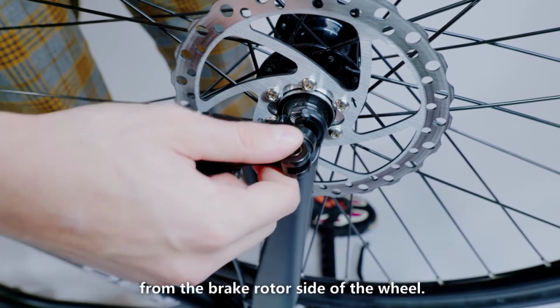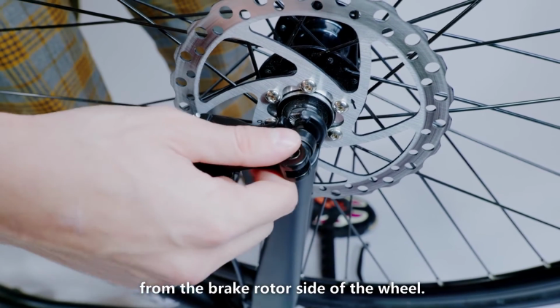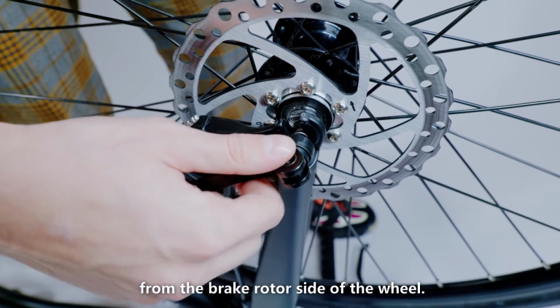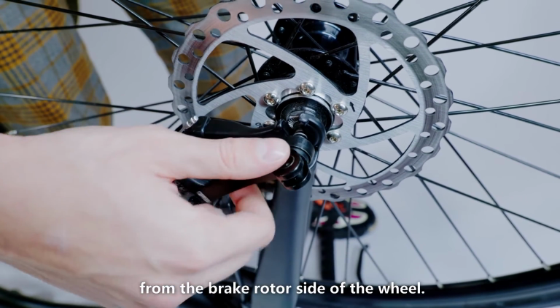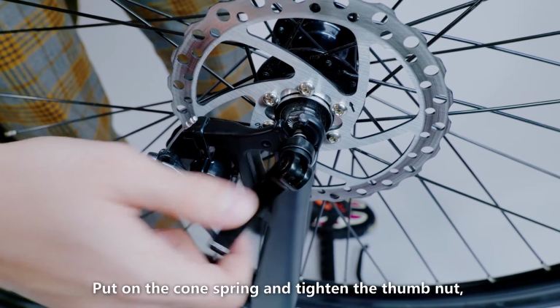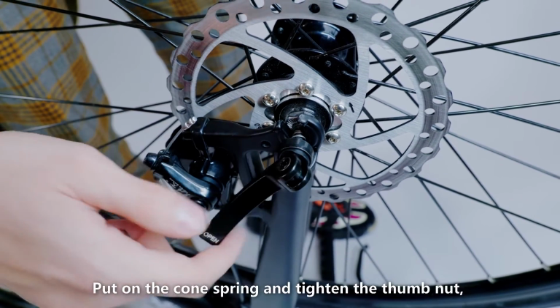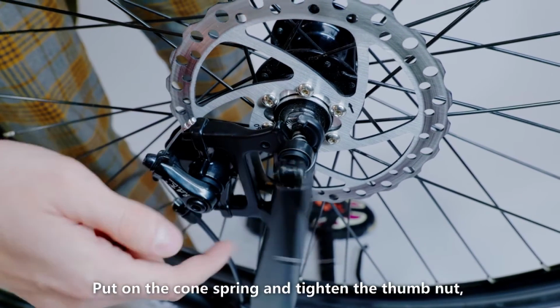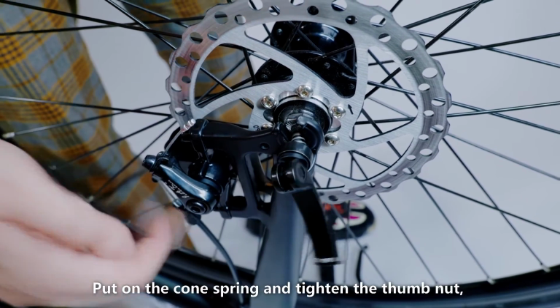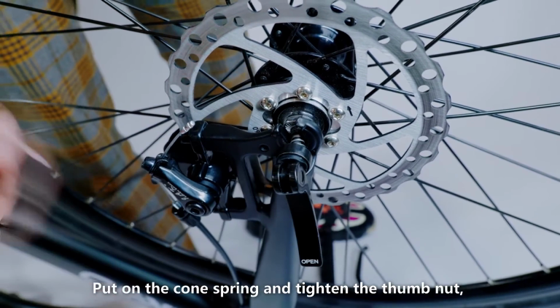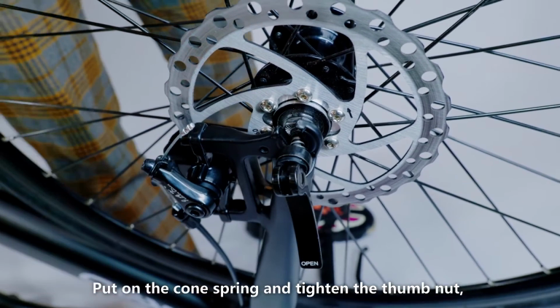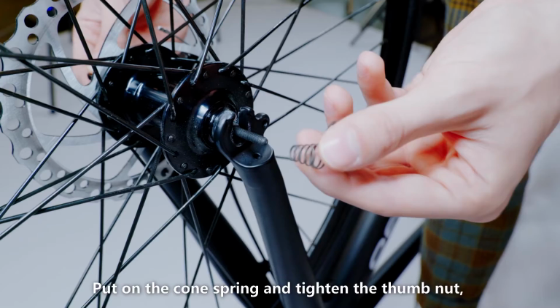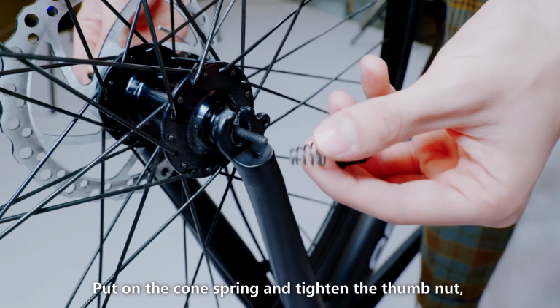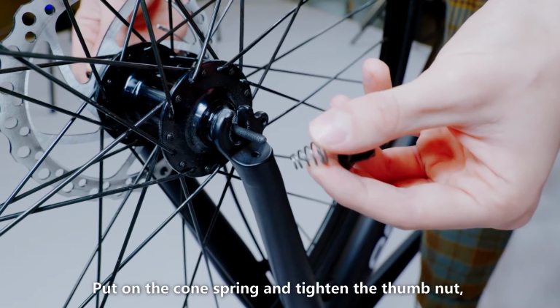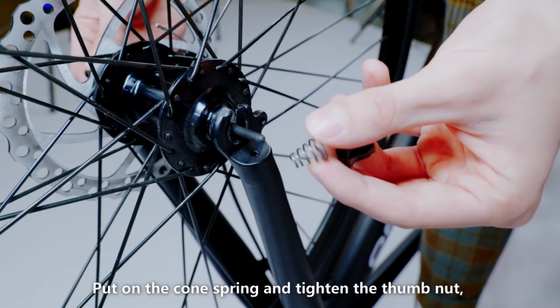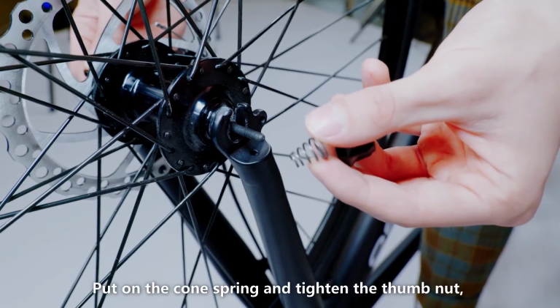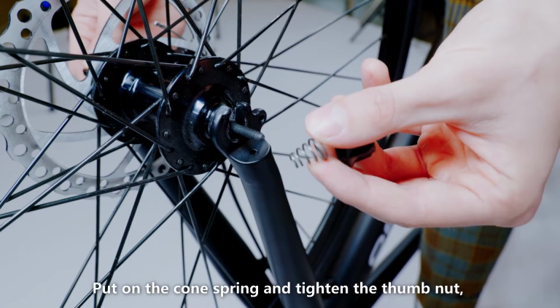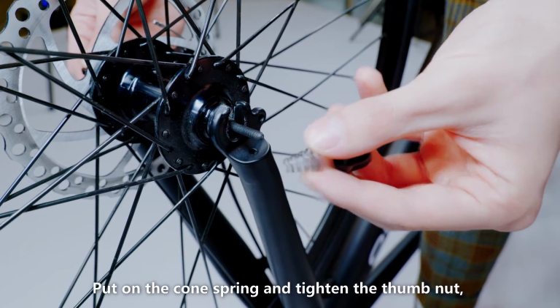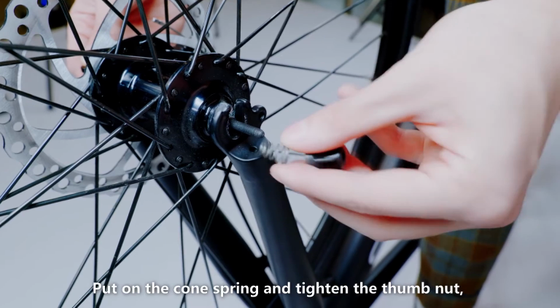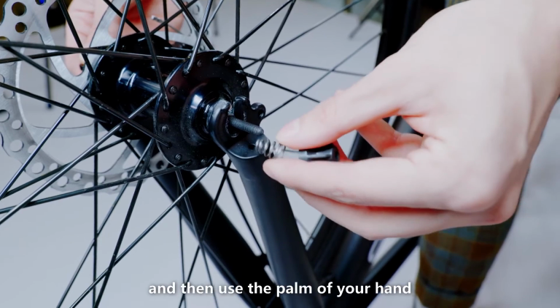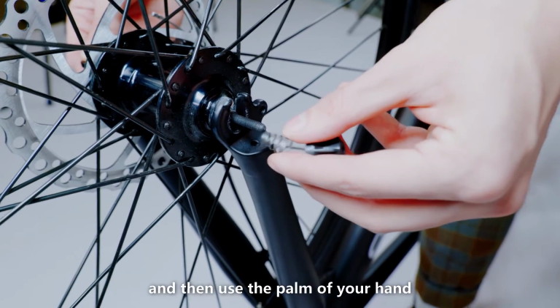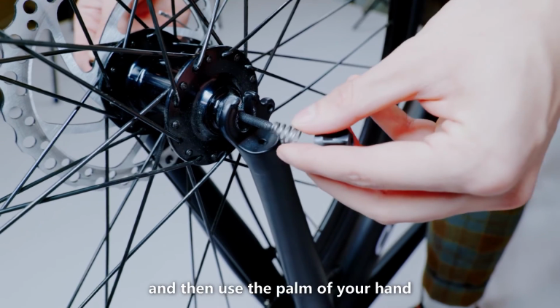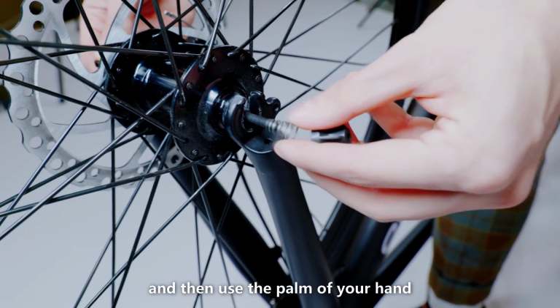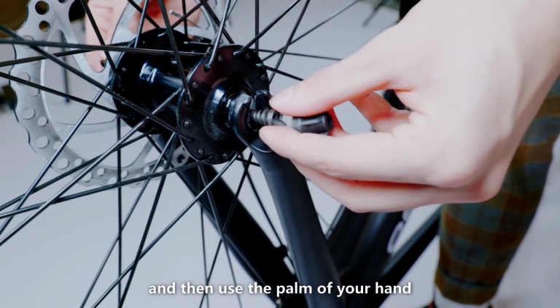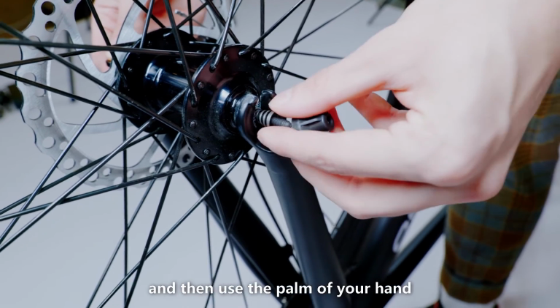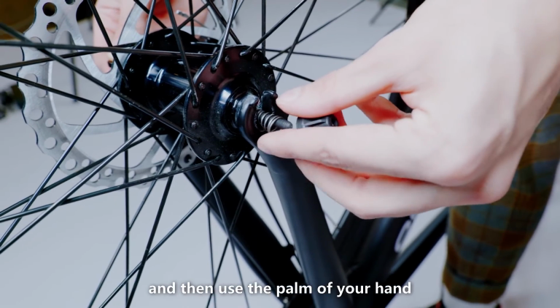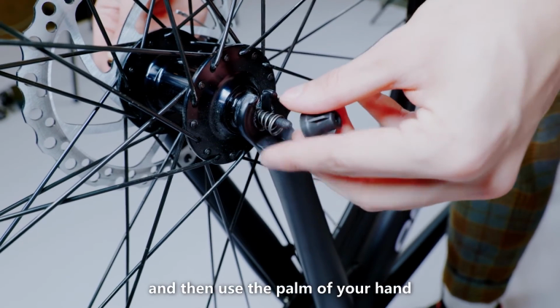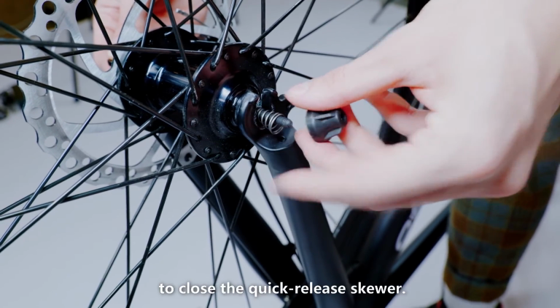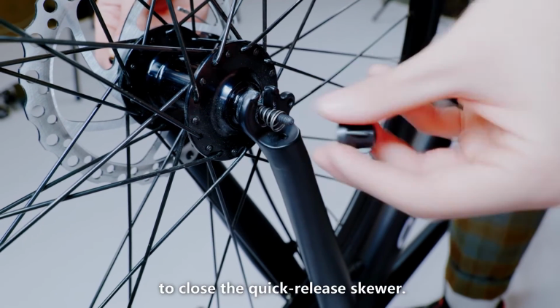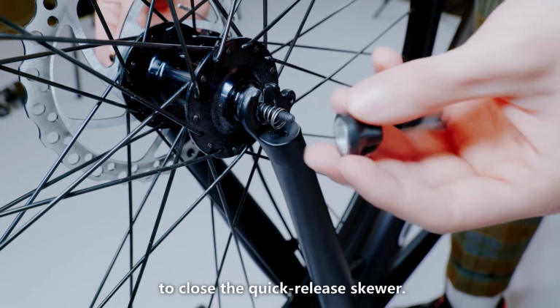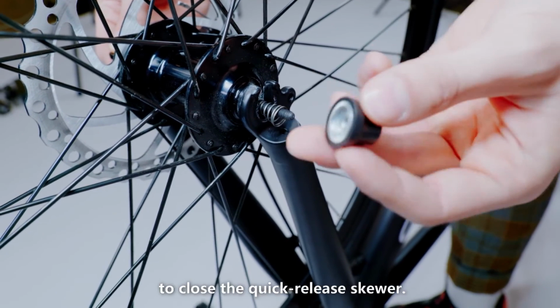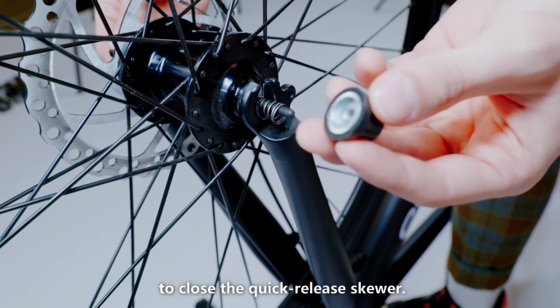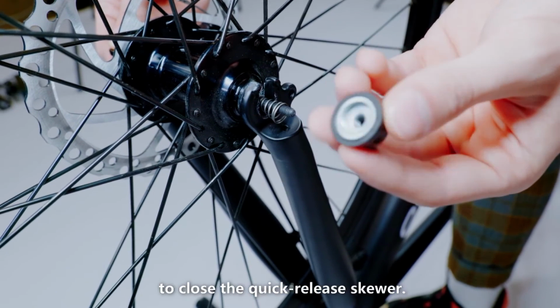Put on the cone spring and tighten the thumb nut. Then use the palm of your hand to close the quick release skewer.